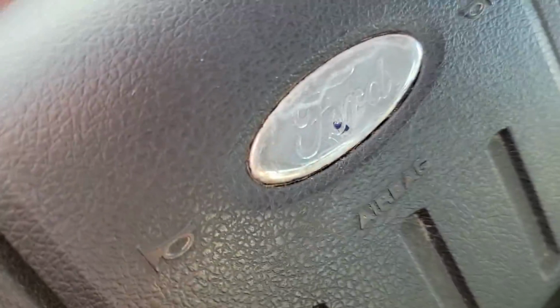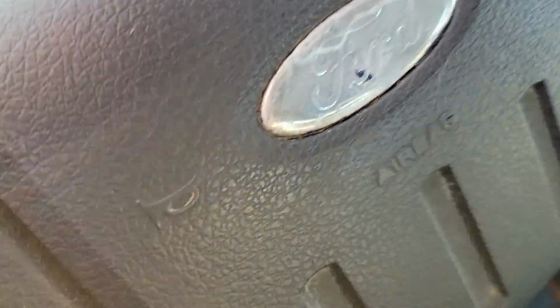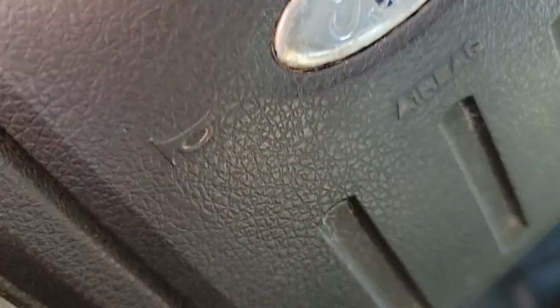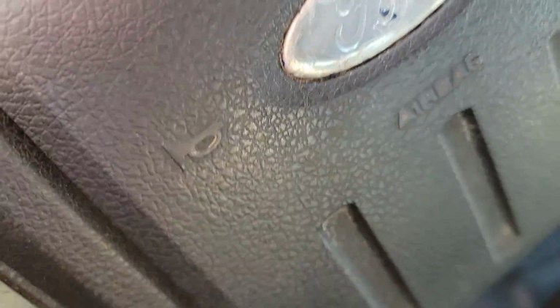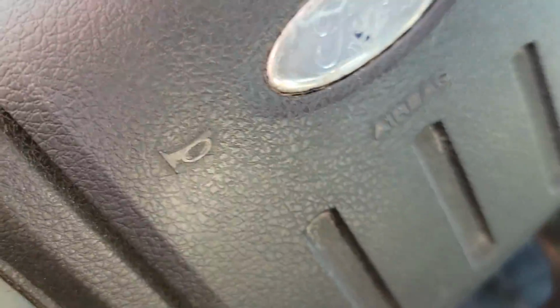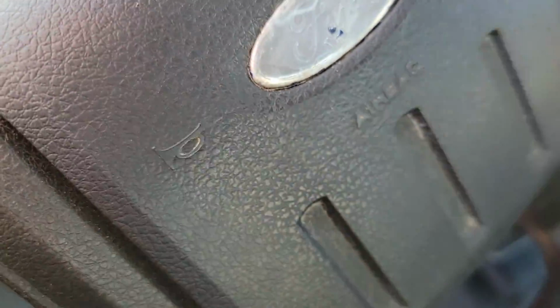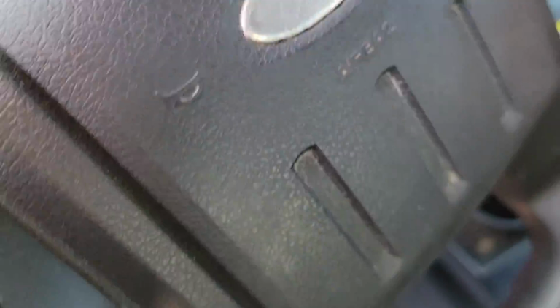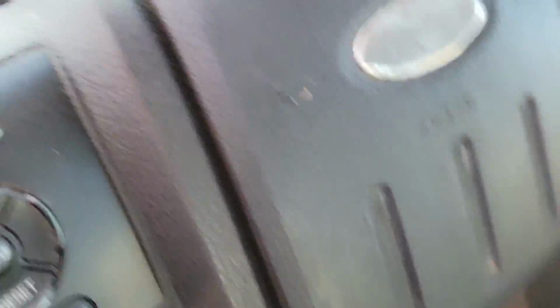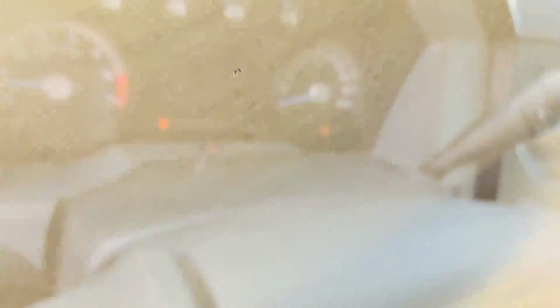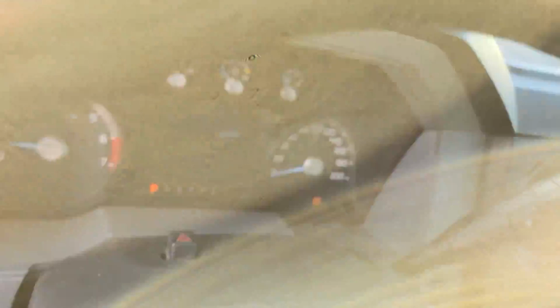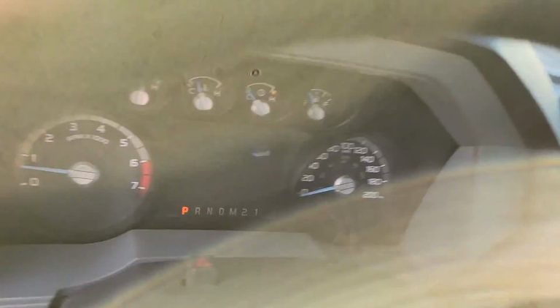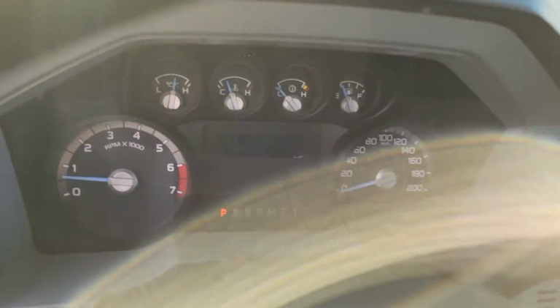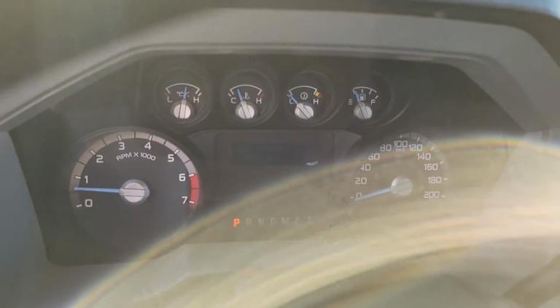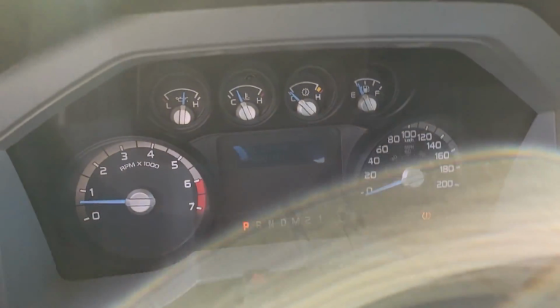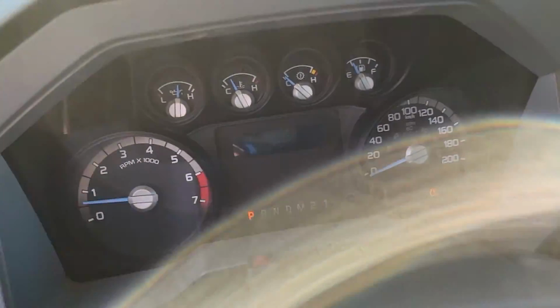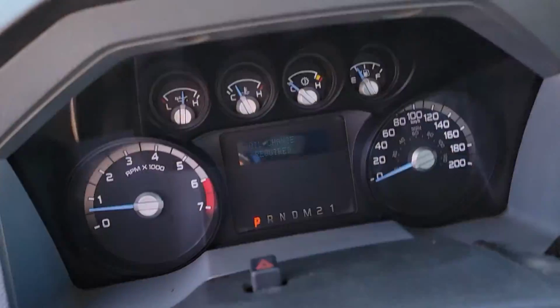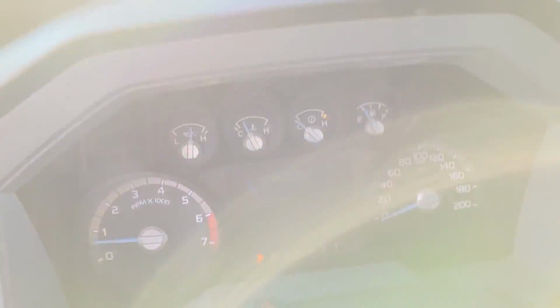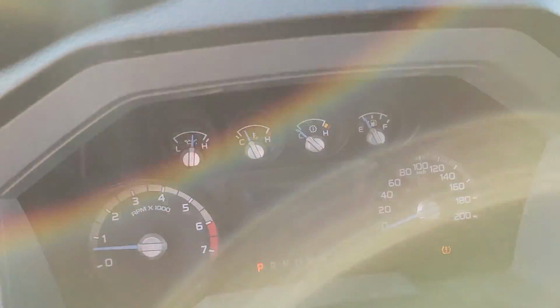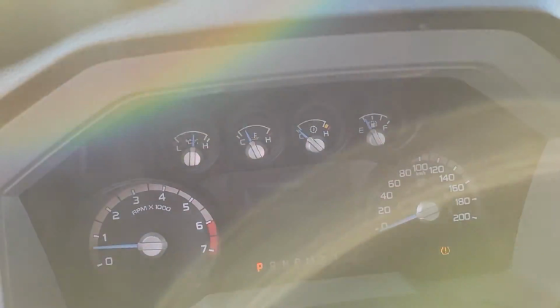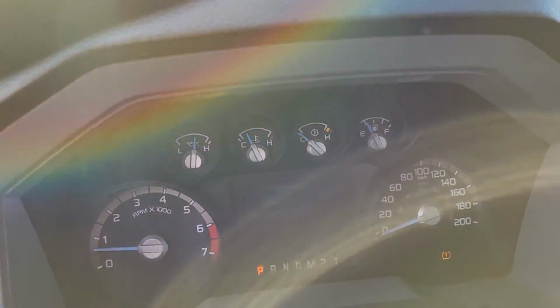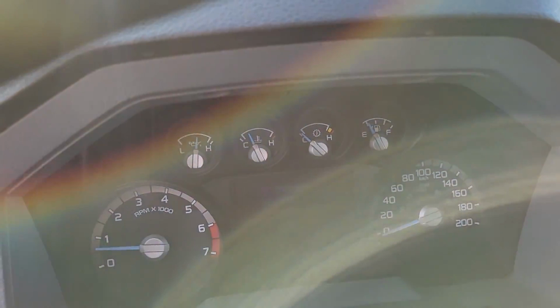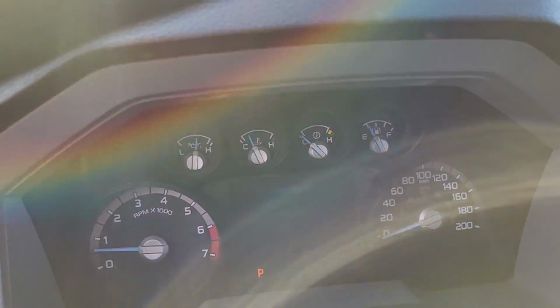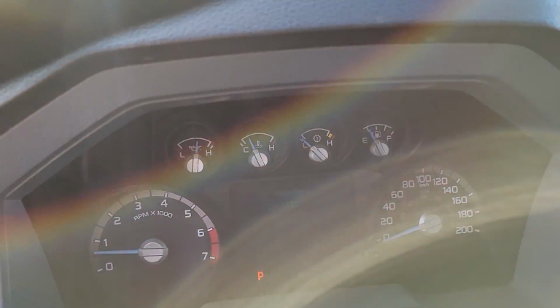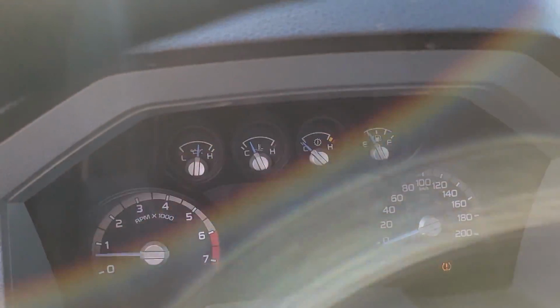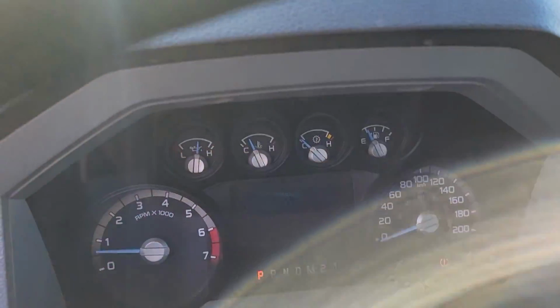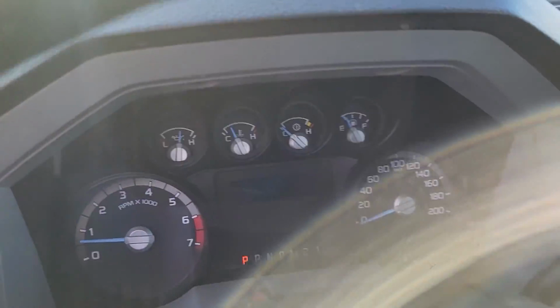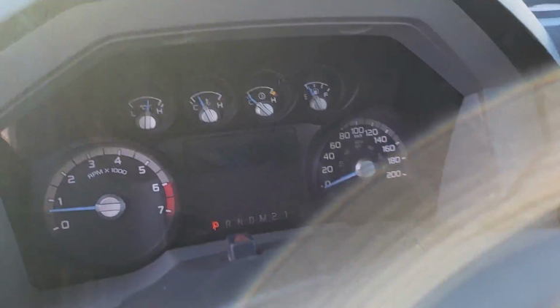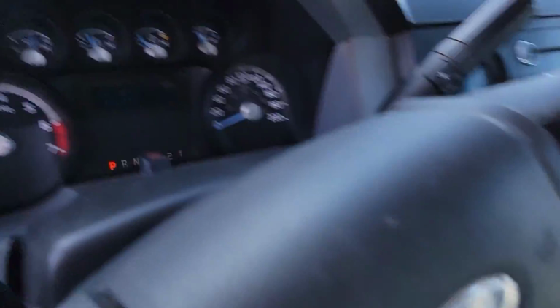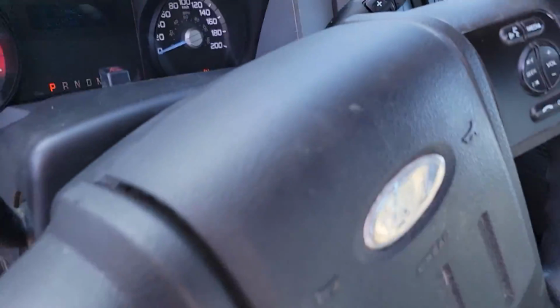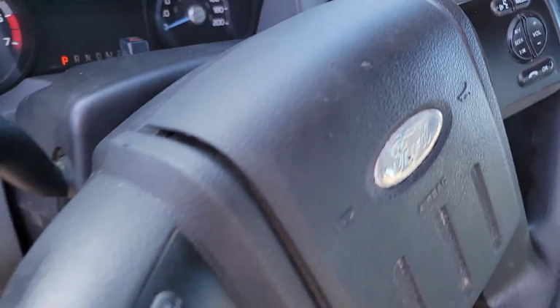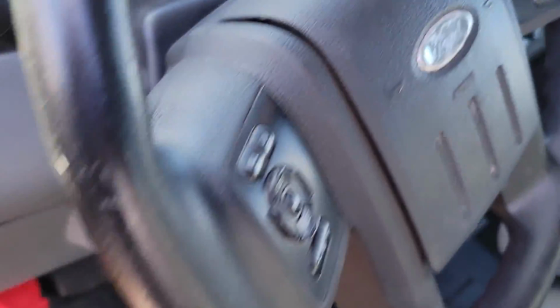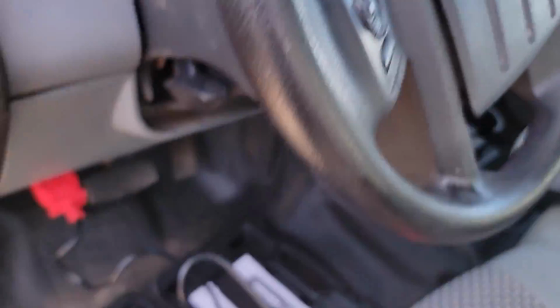I'll turn off the AC to save some gas. There's about a quarter tank and the gauges seem to work.